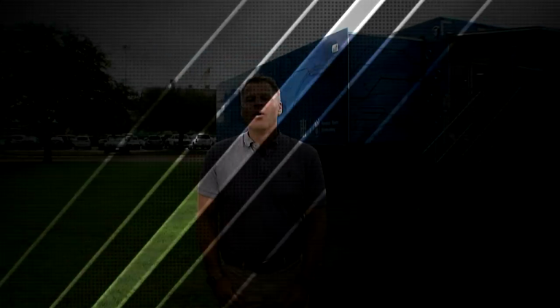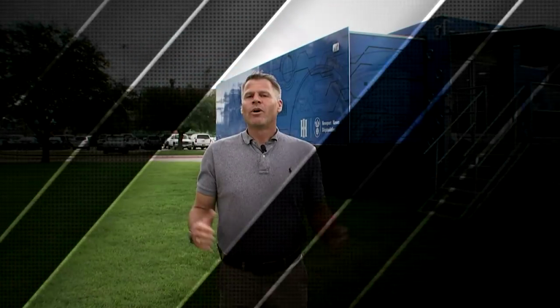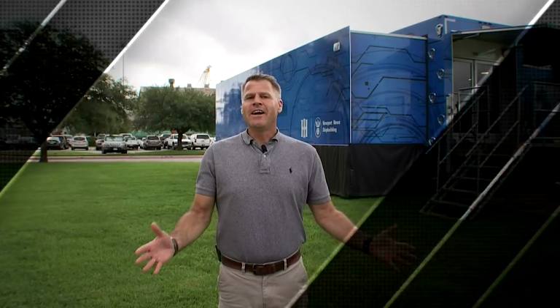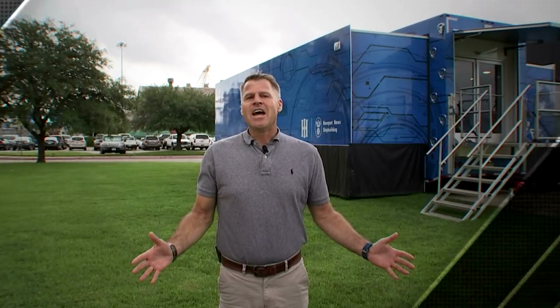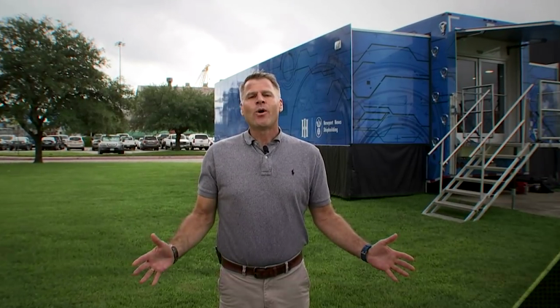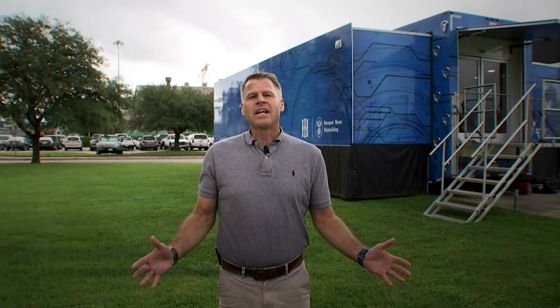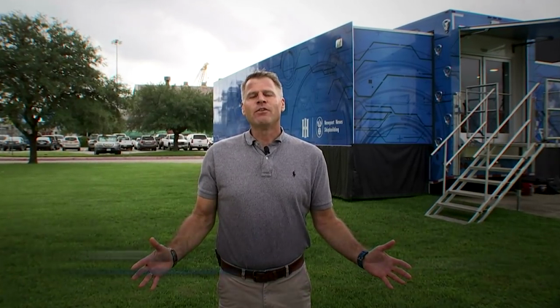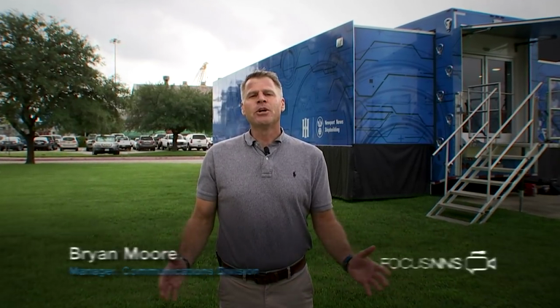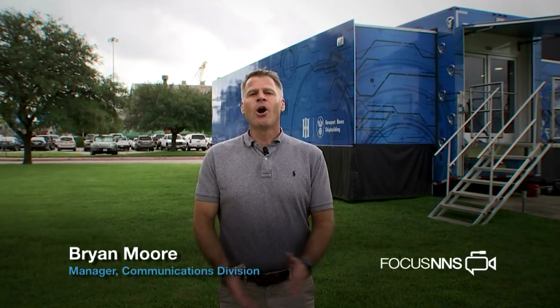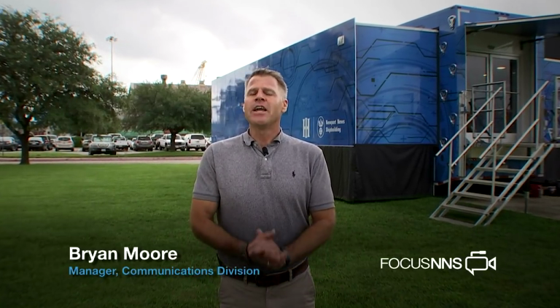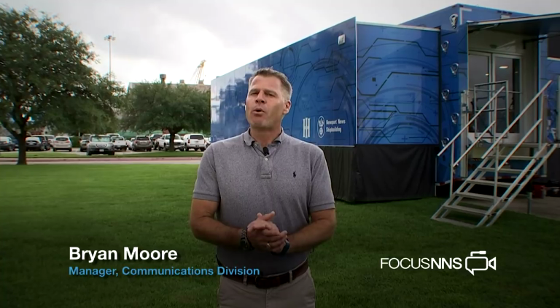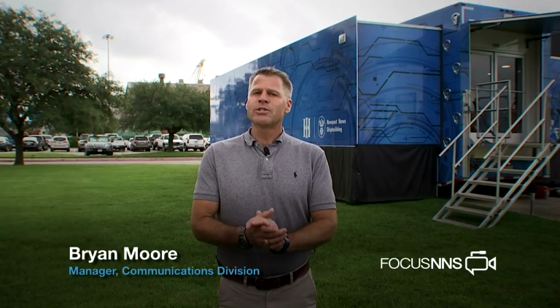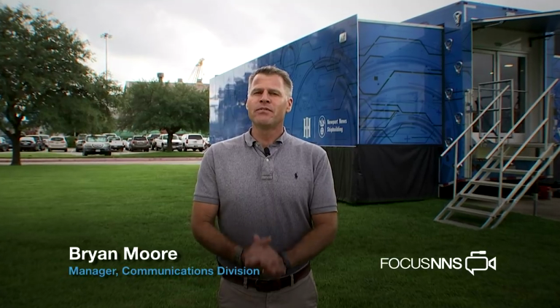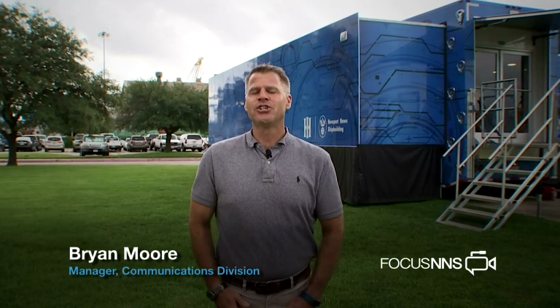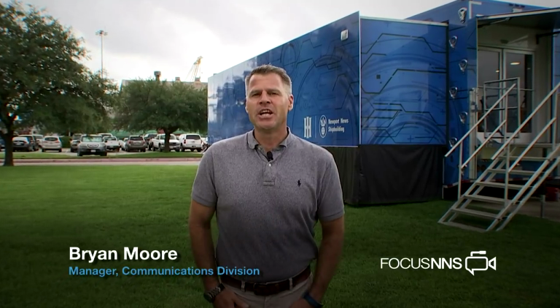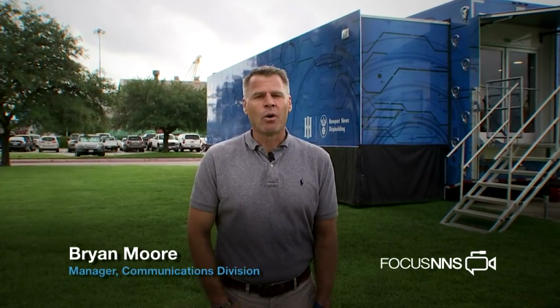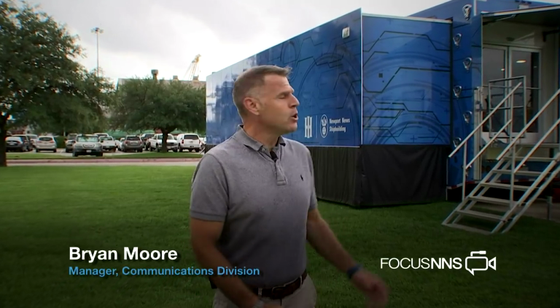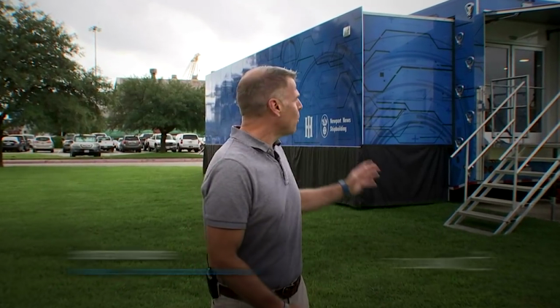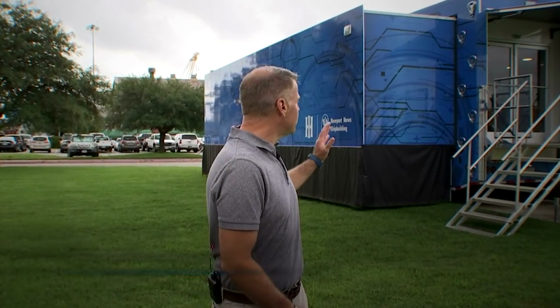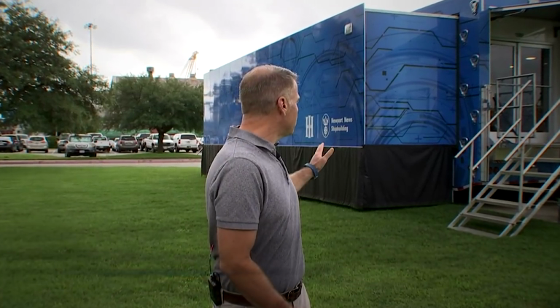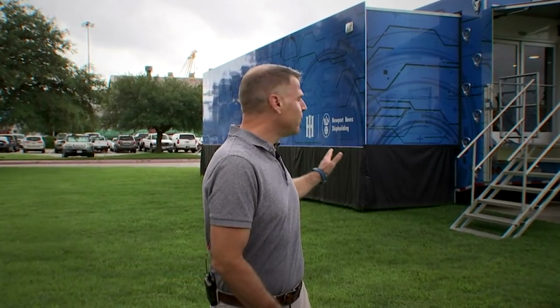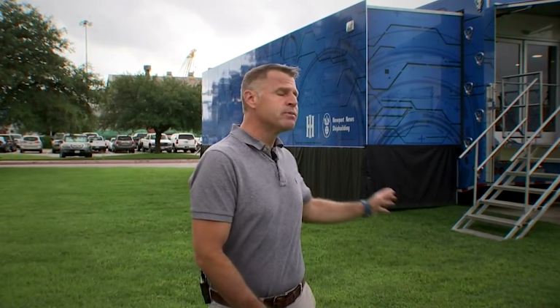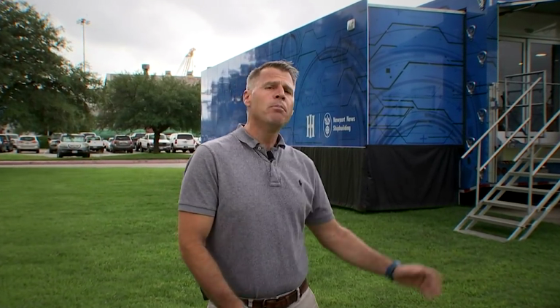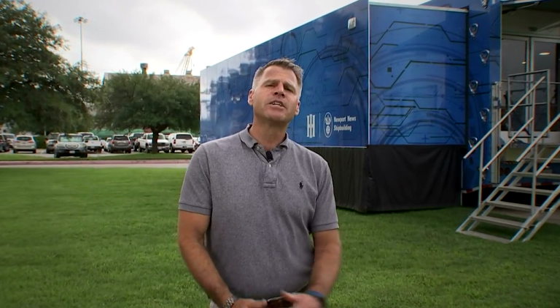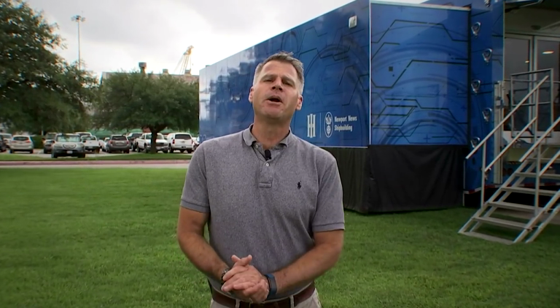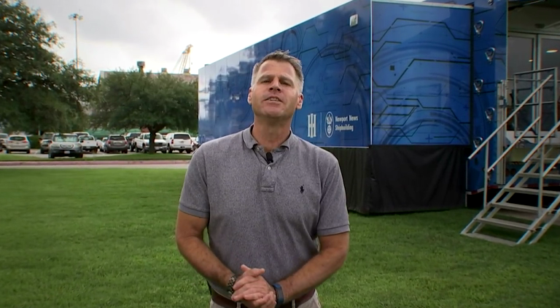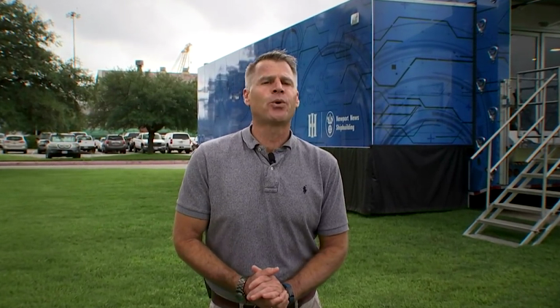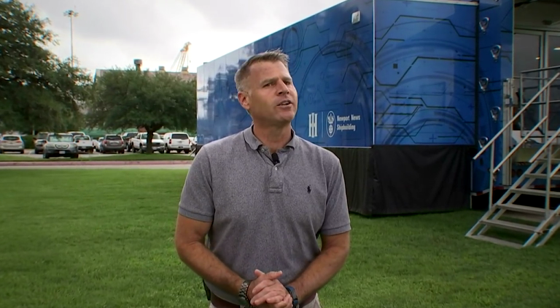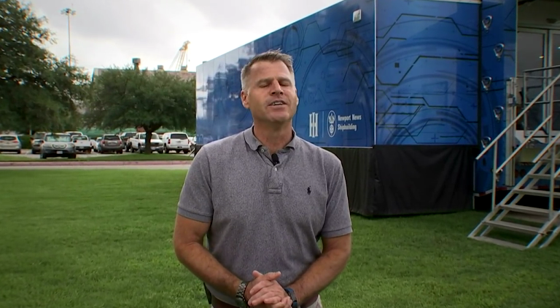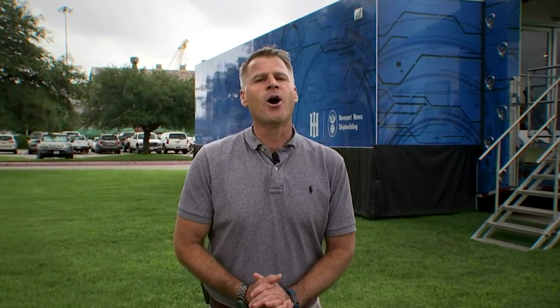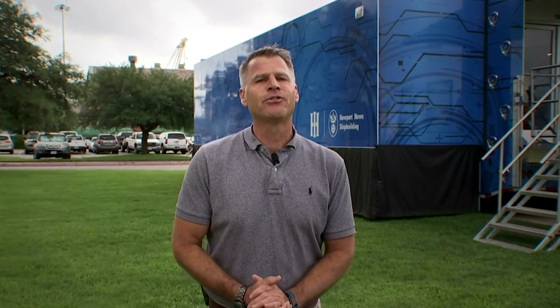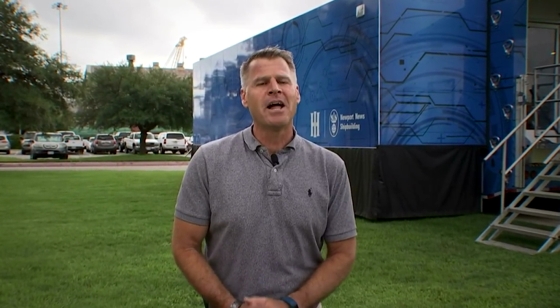We're here at Norfolk Naval Shipyard in Portsmouth, Virginia, where Newport News Shipbuilding's Mobile Experience trailer is on display.